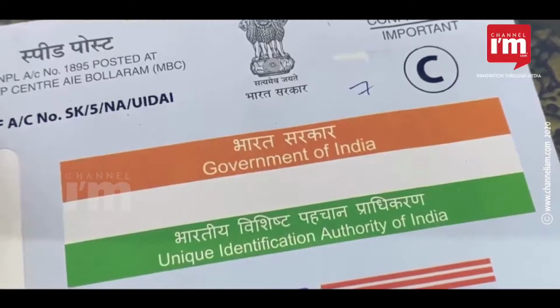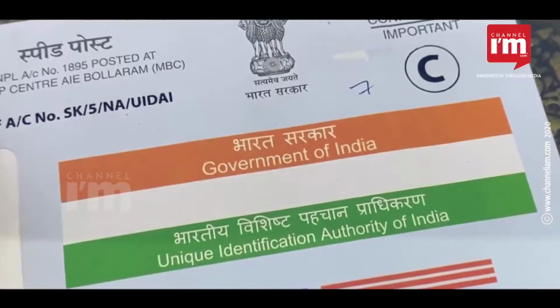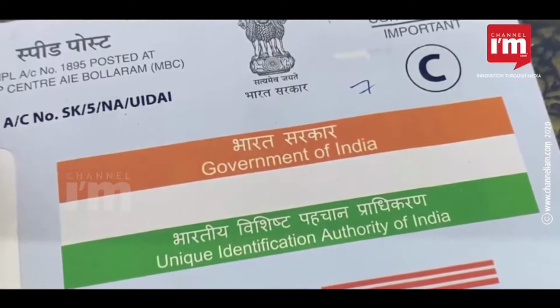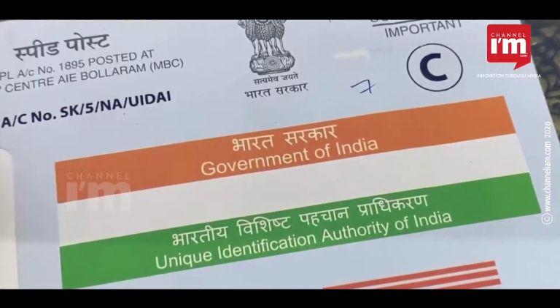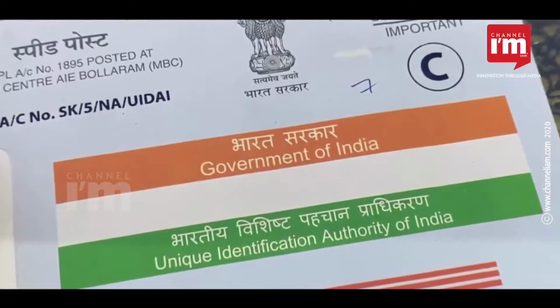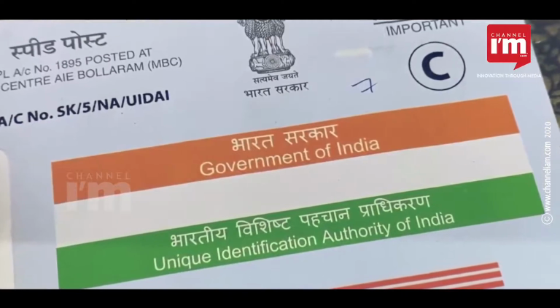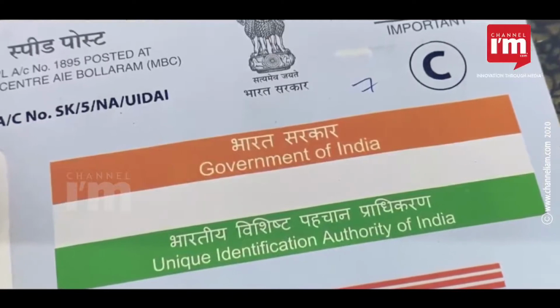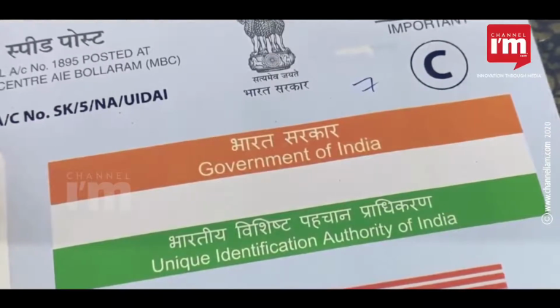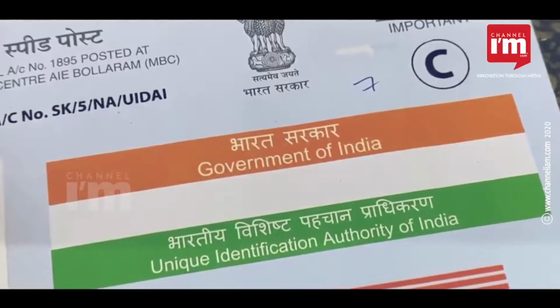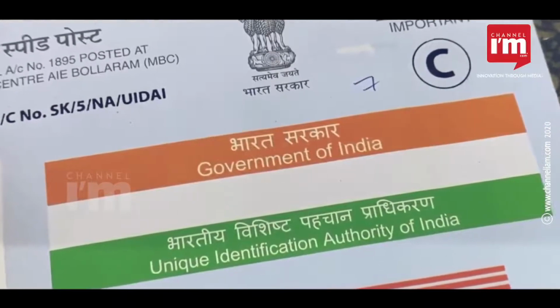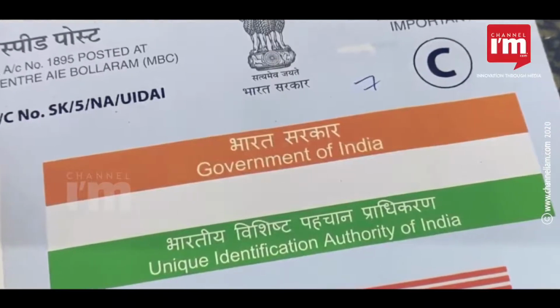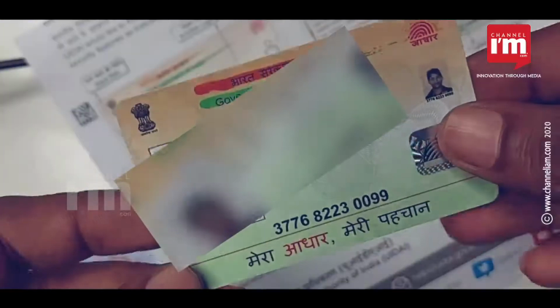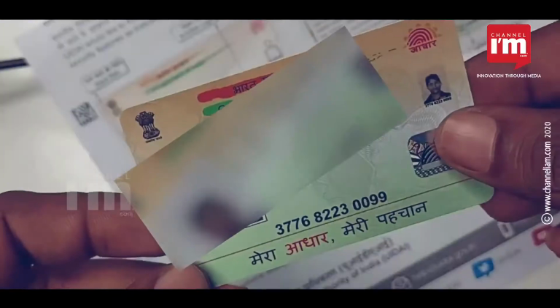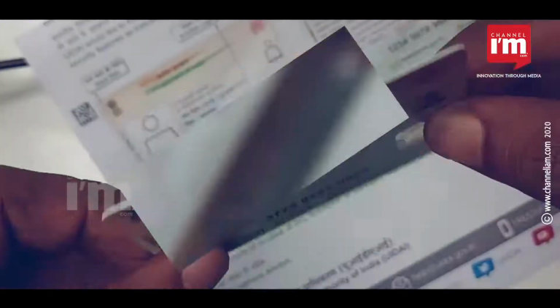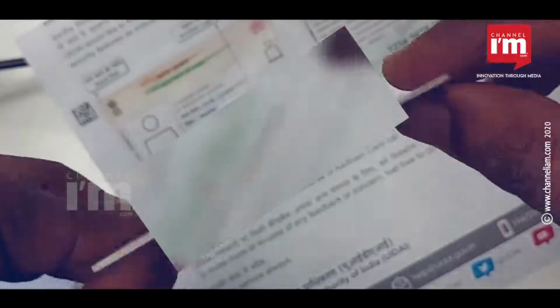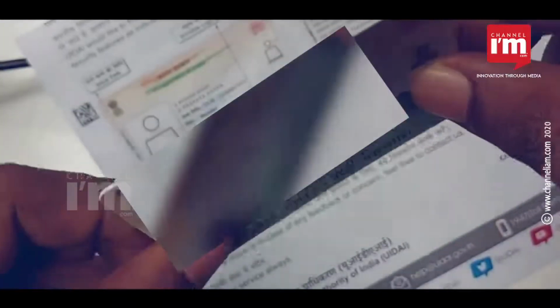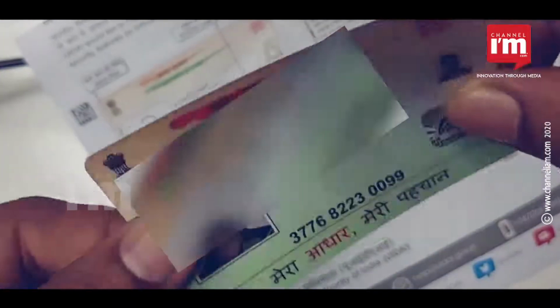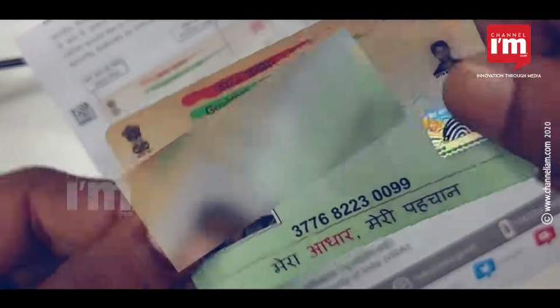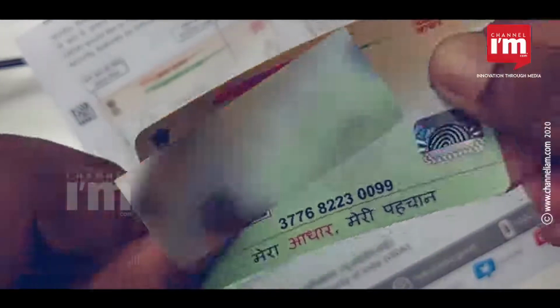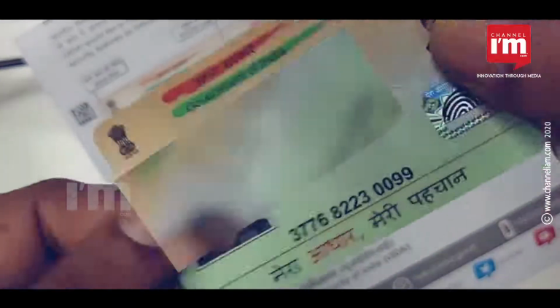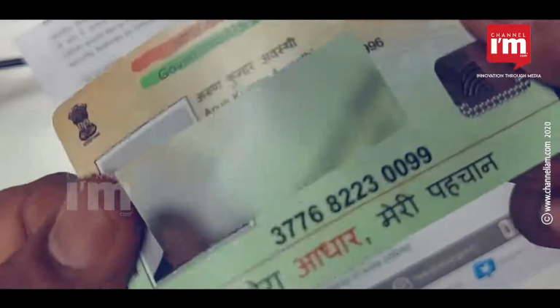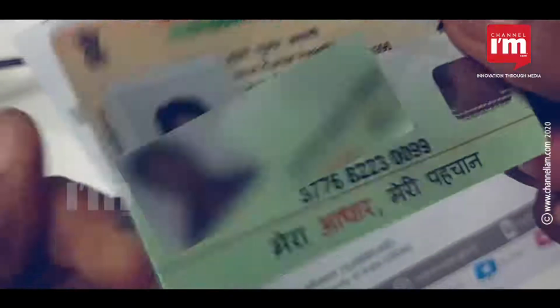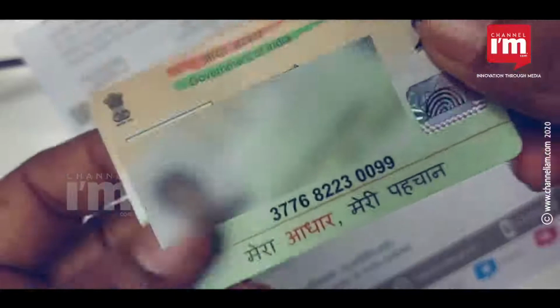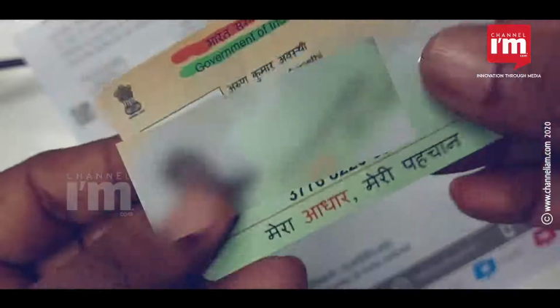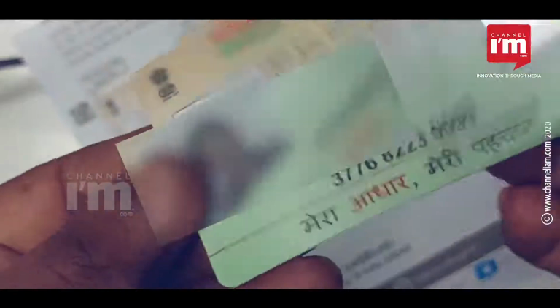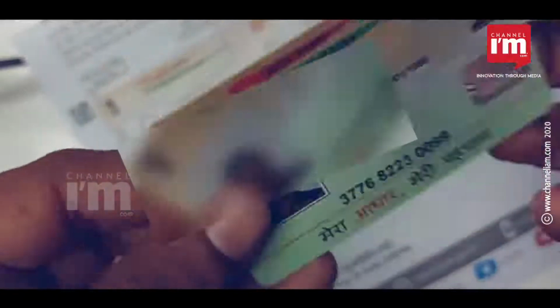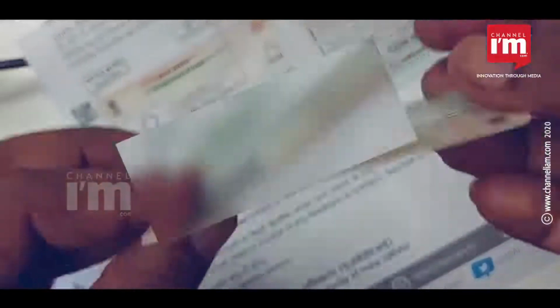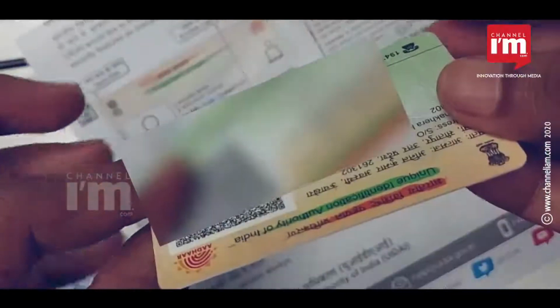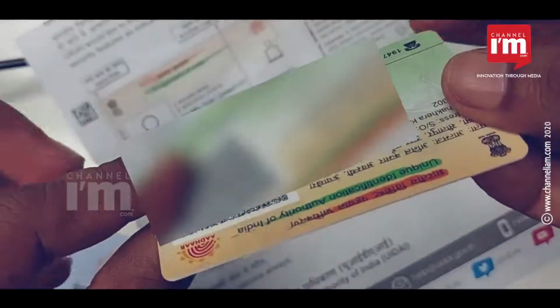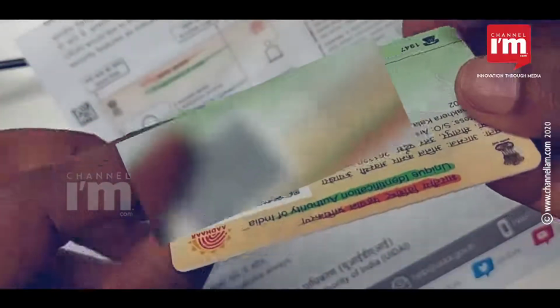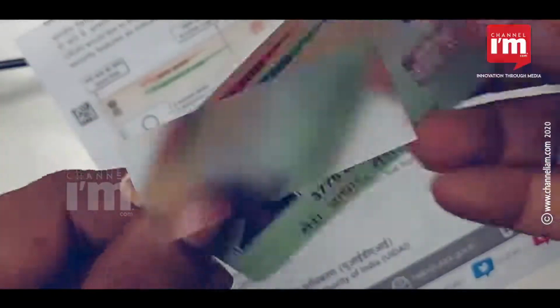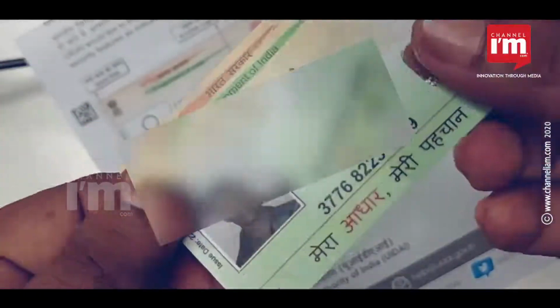UIDAI states that the card will be delivered by Speed Post within 5 days. It has been charged at Rs. 50.